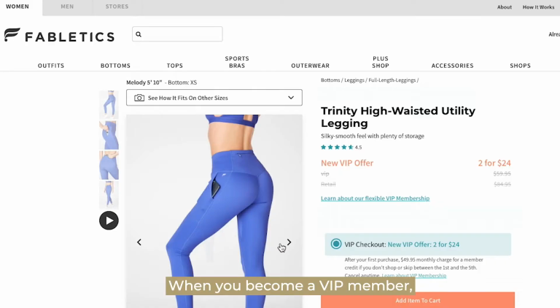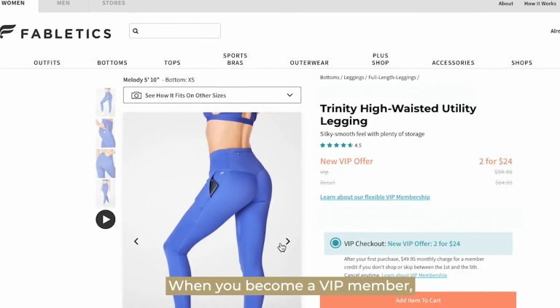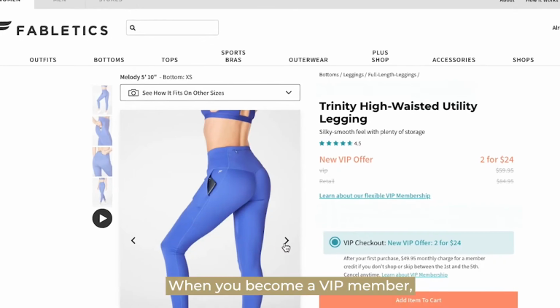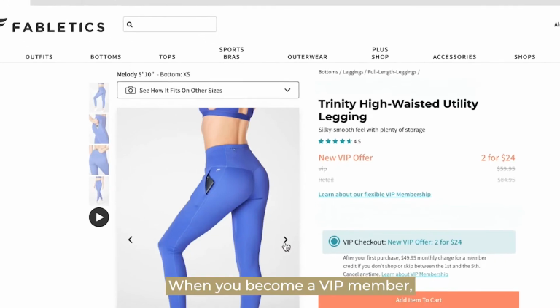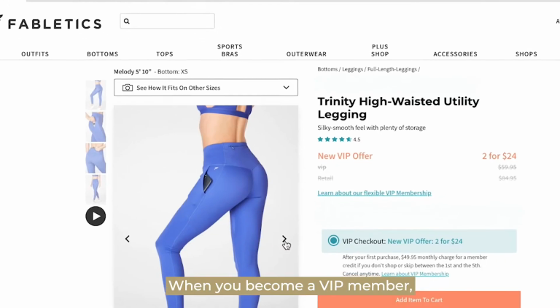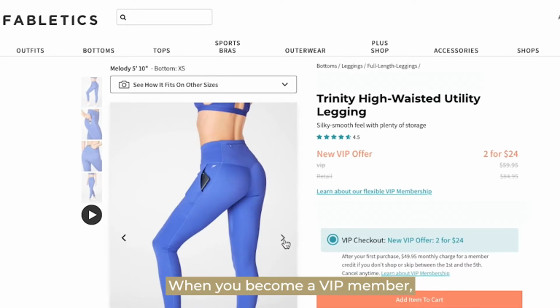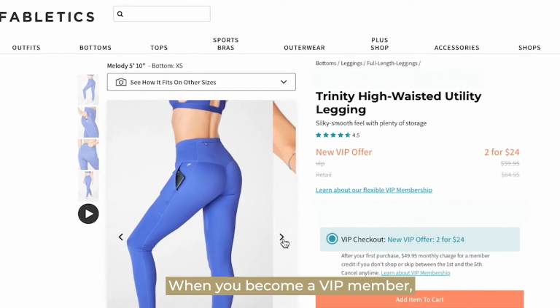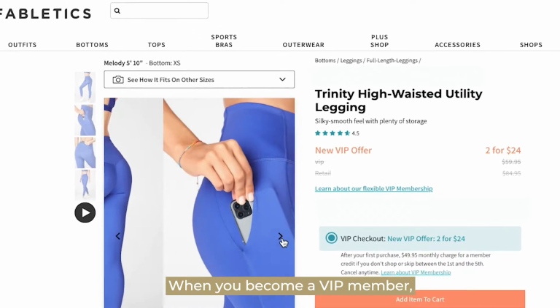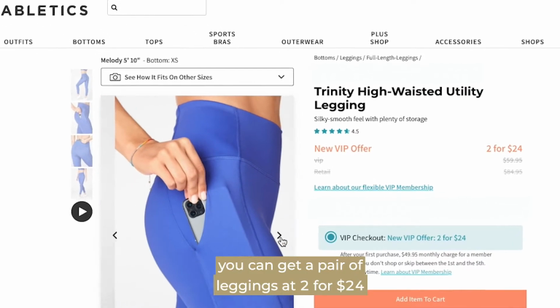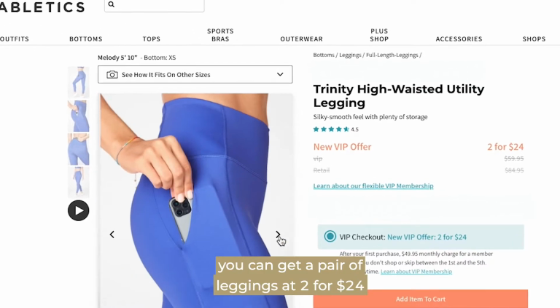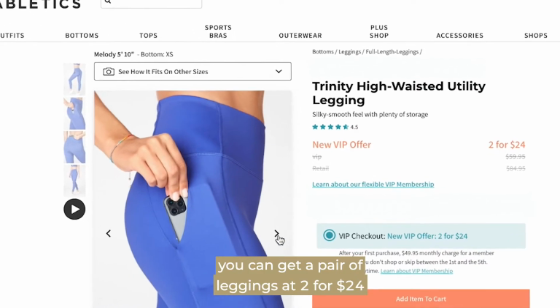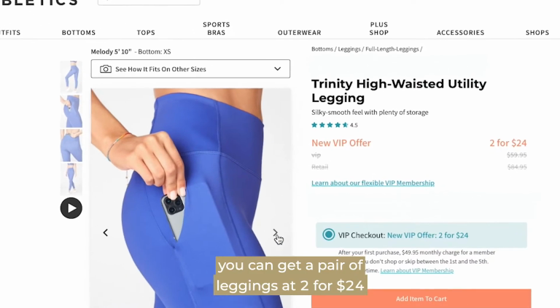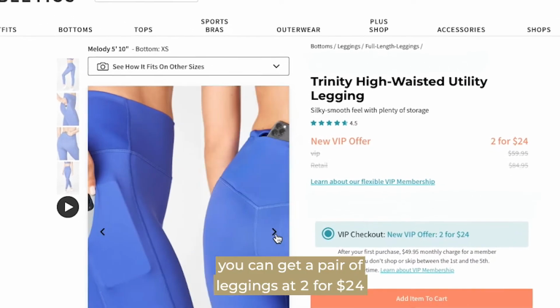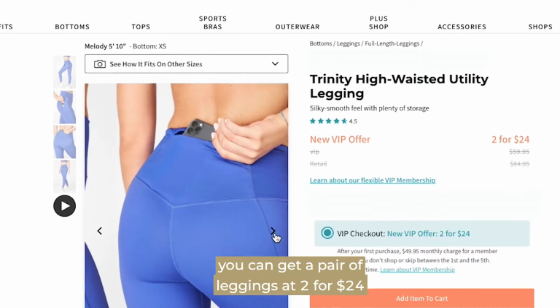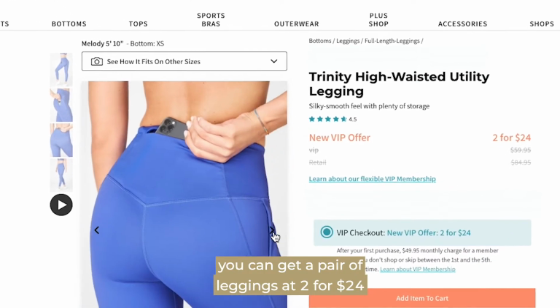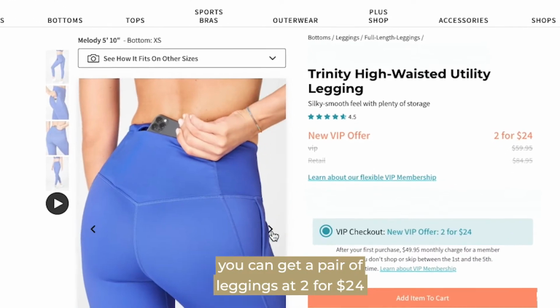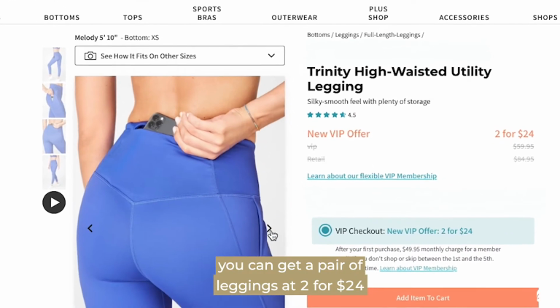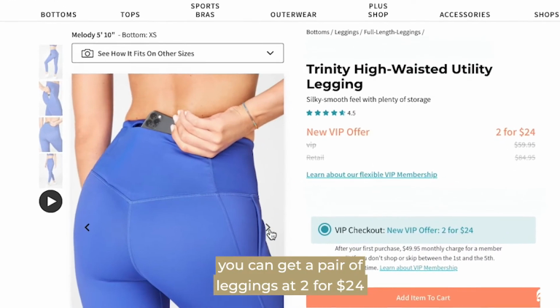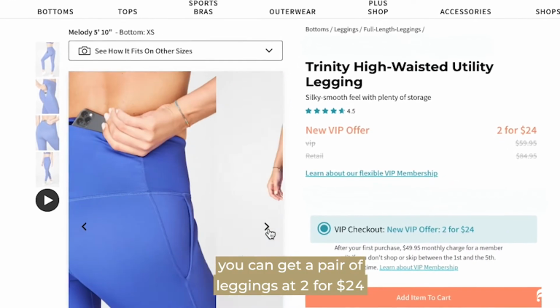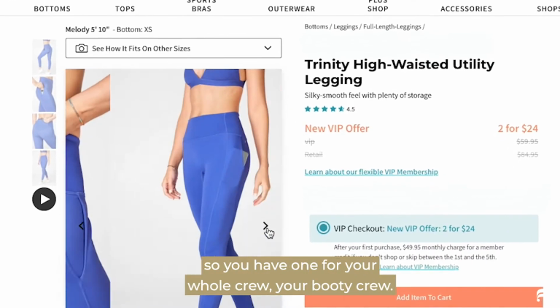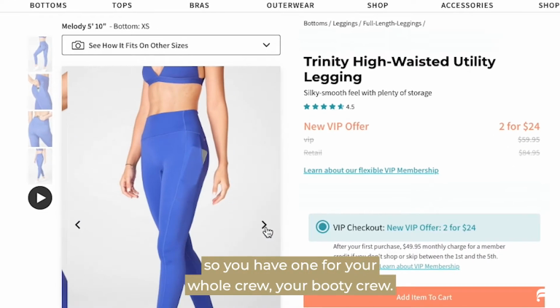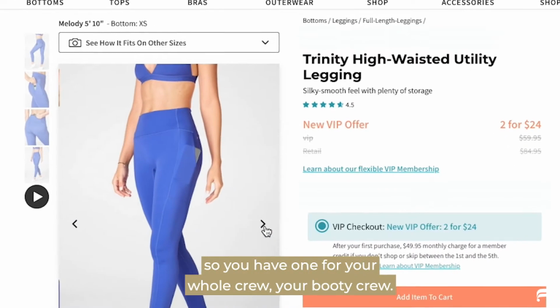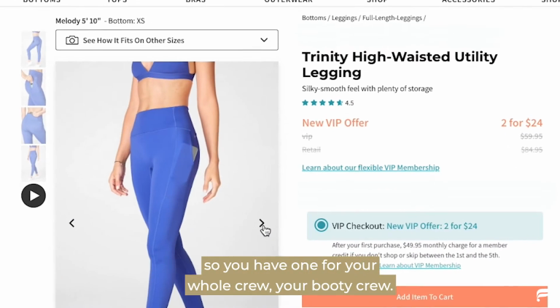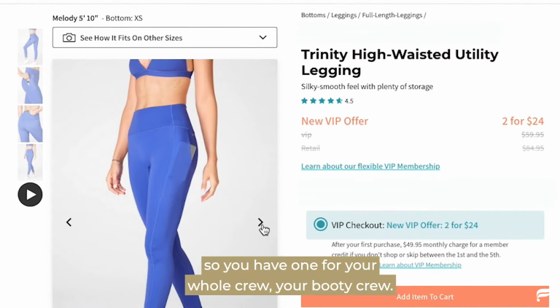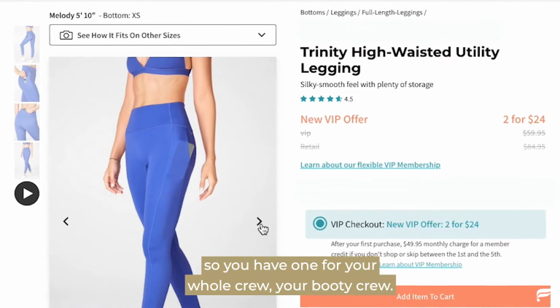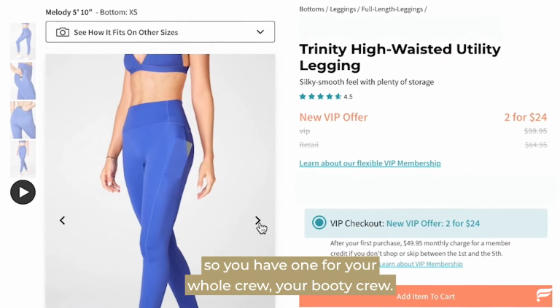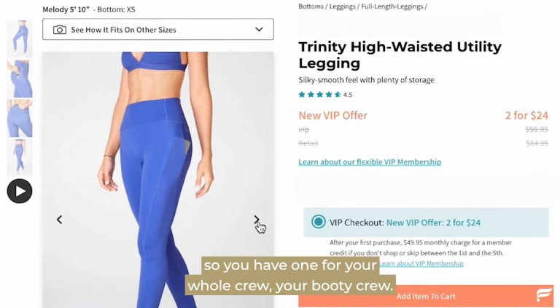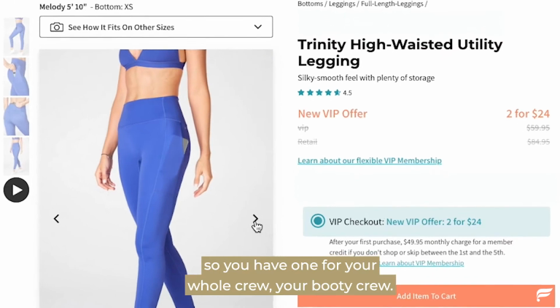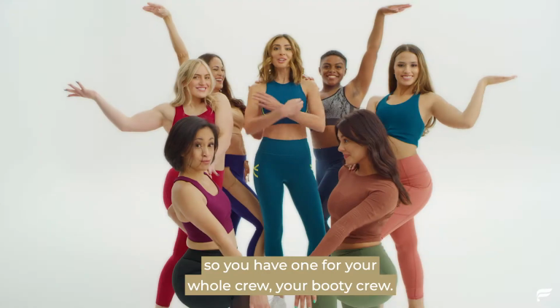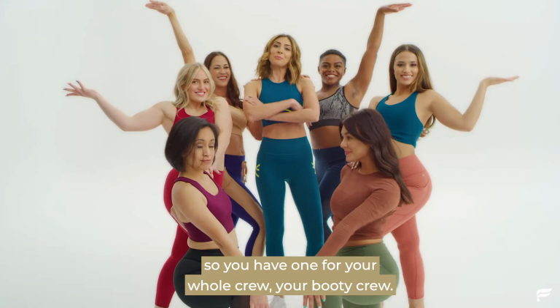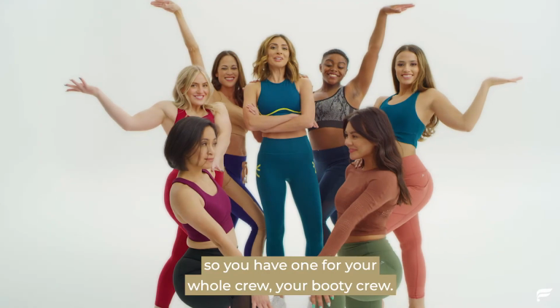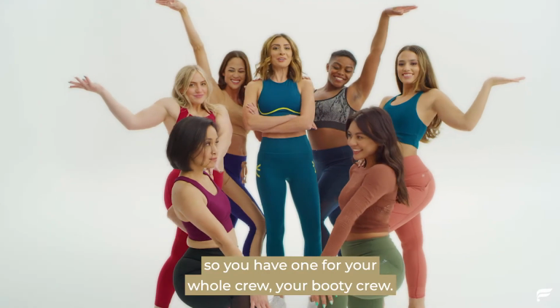When you become a VIP member, you can get a pair of leggings at 2 for $24, so you have one for your whole crew. Your booty crew.